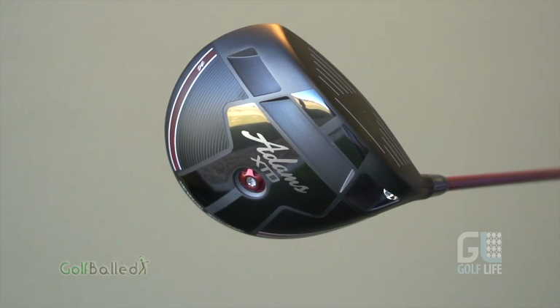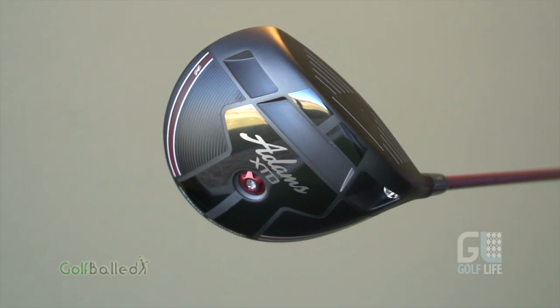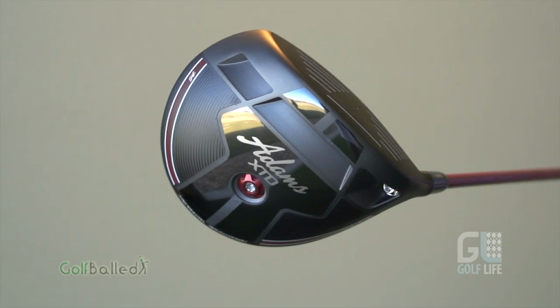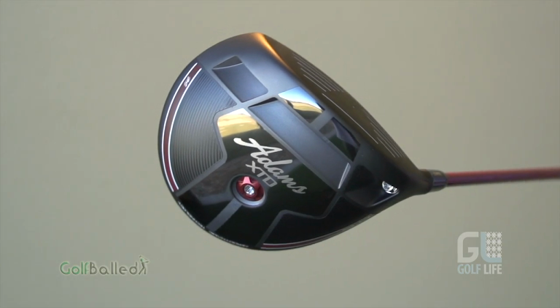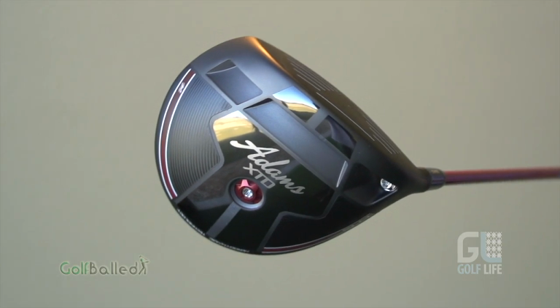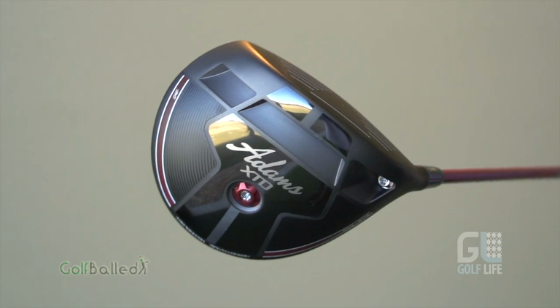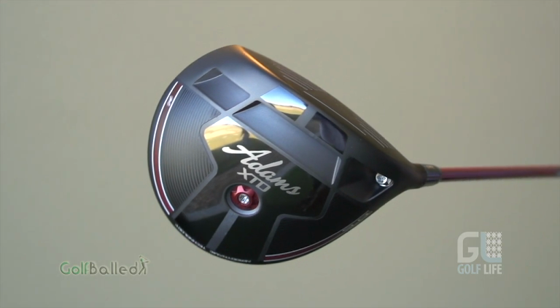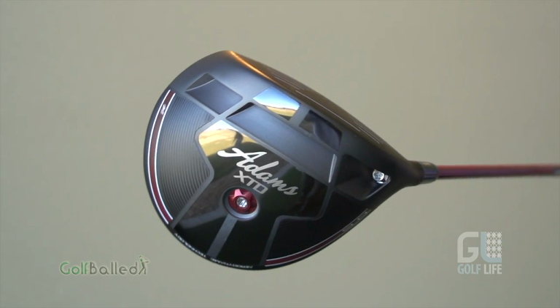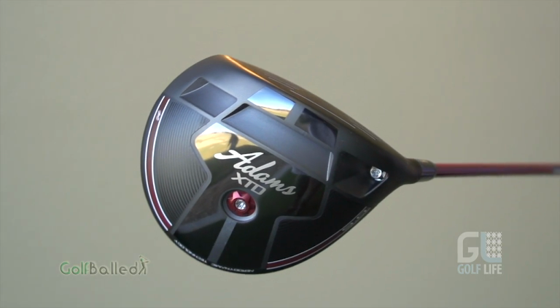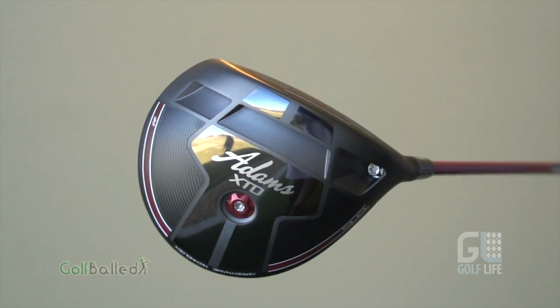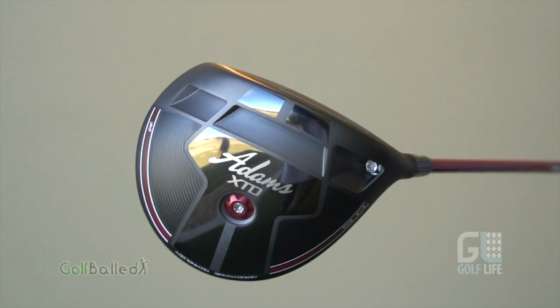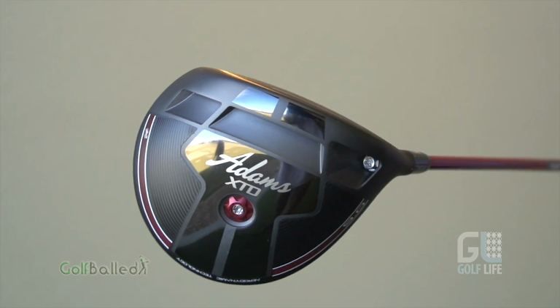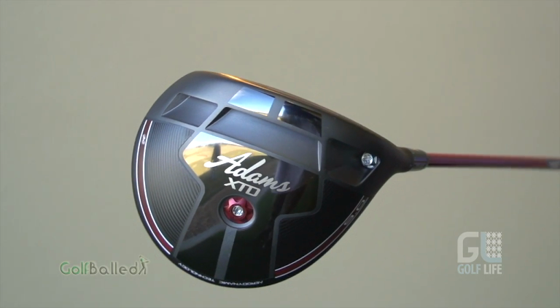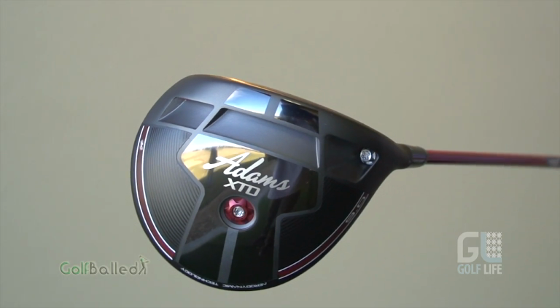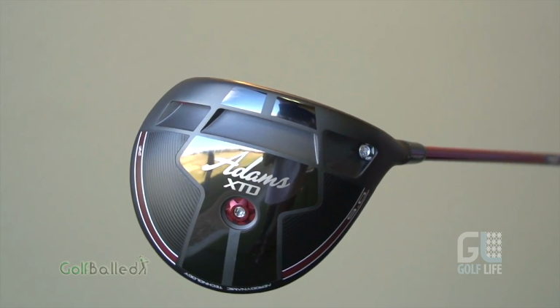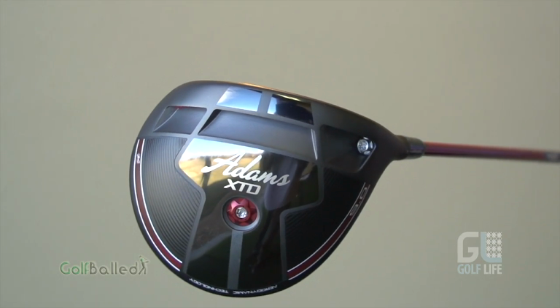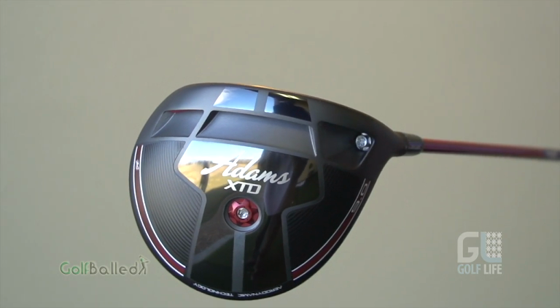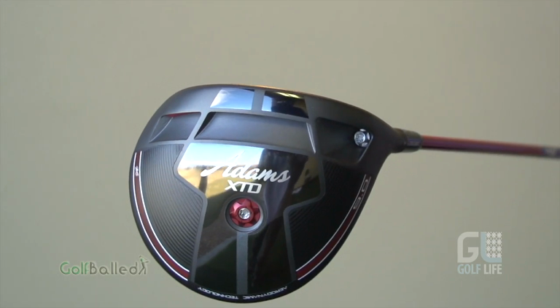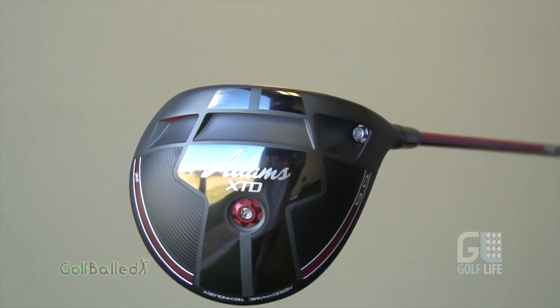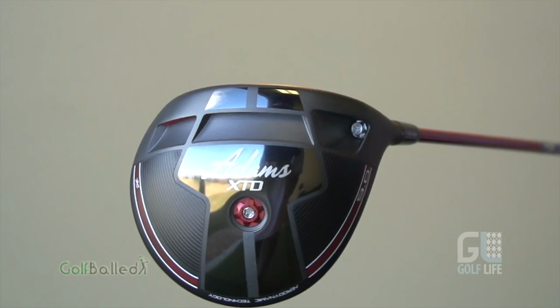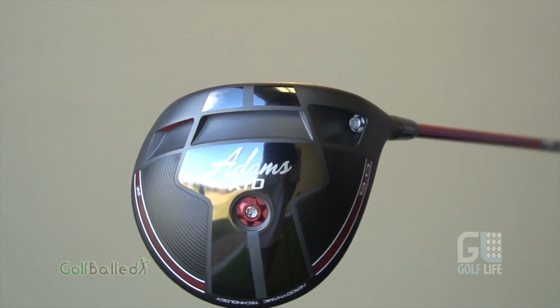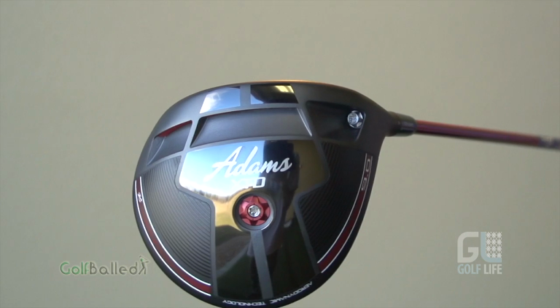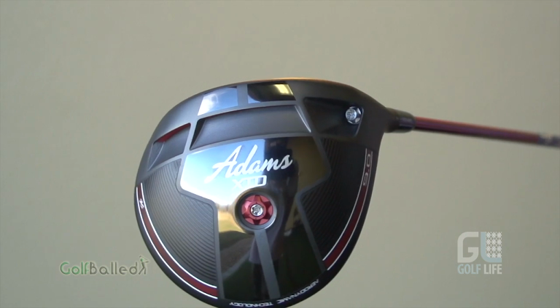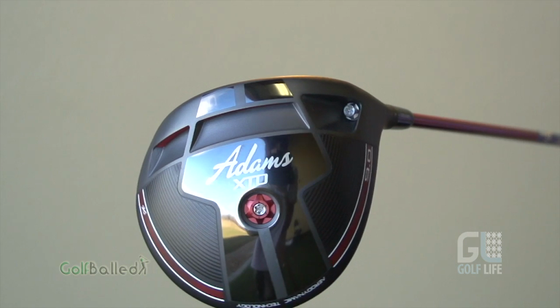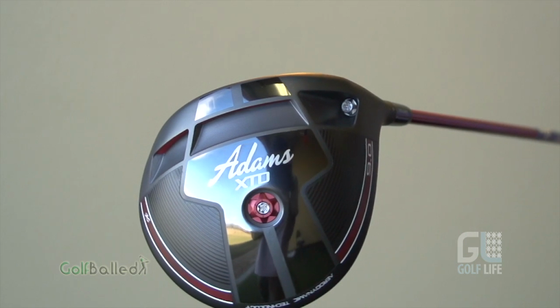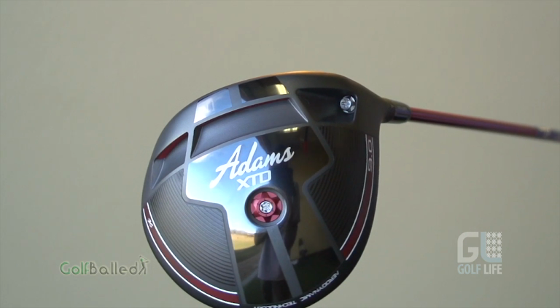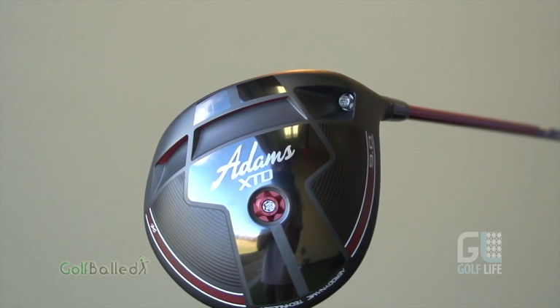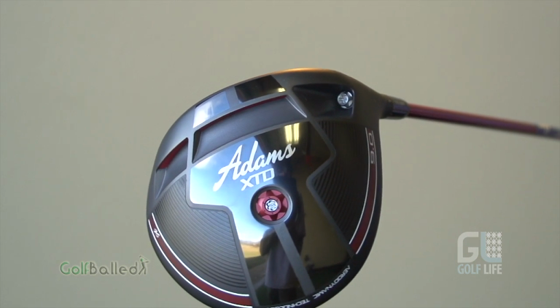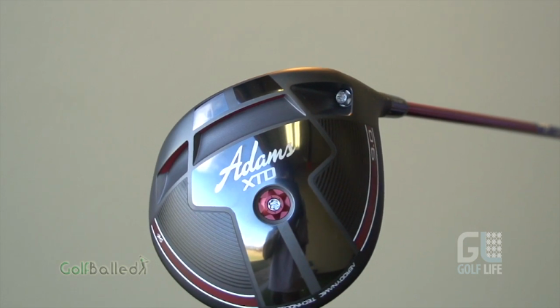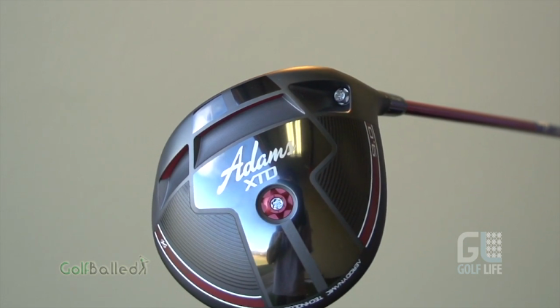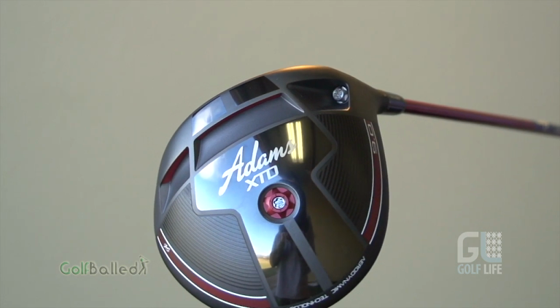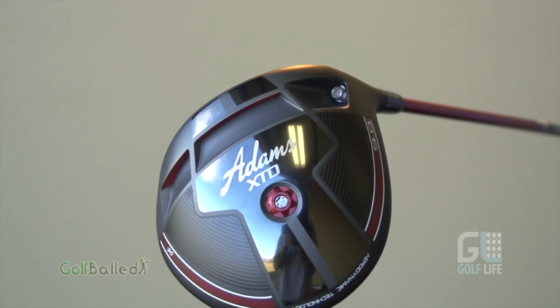That is removing the support that's in between the face and the body, allowing that face to flex freely.